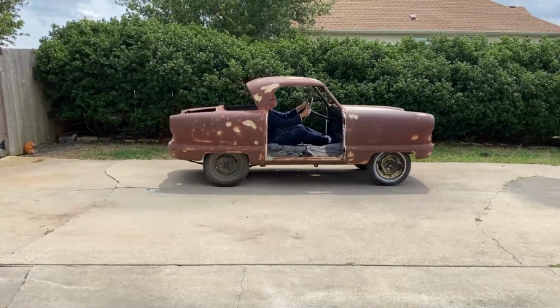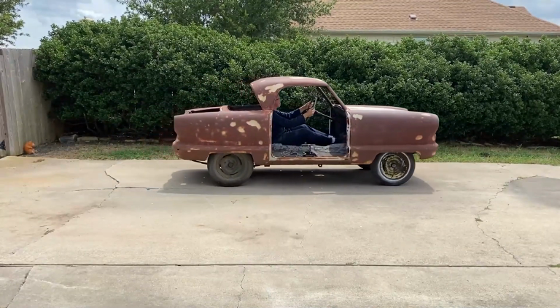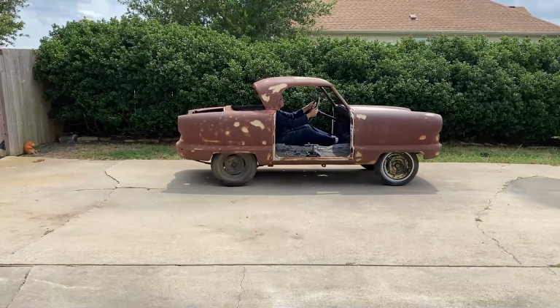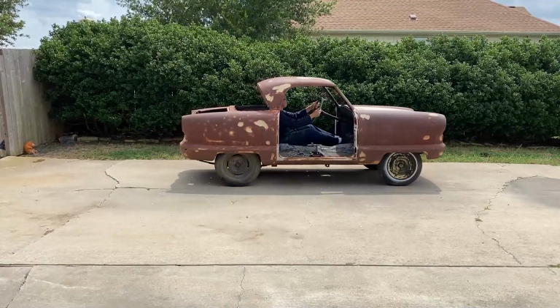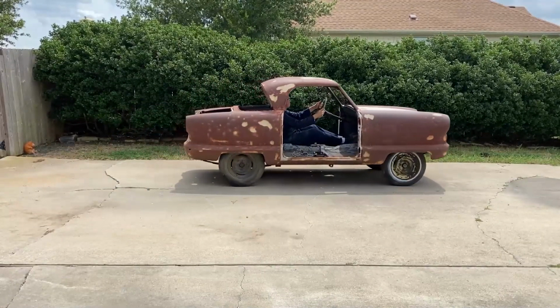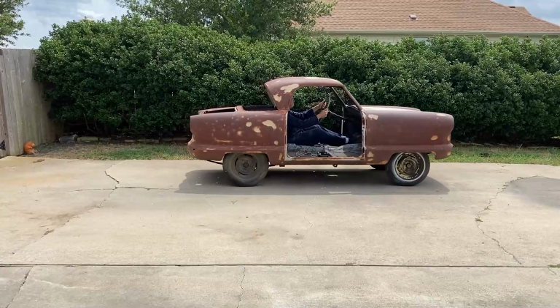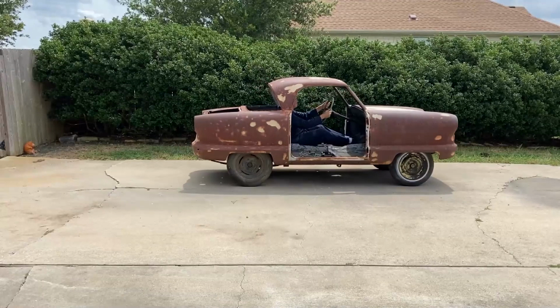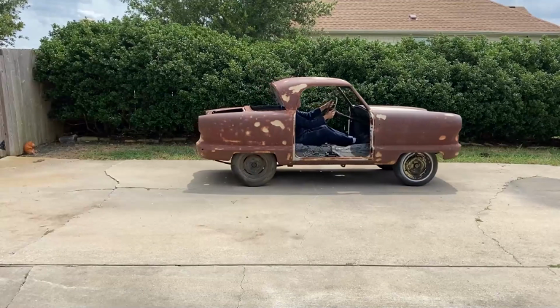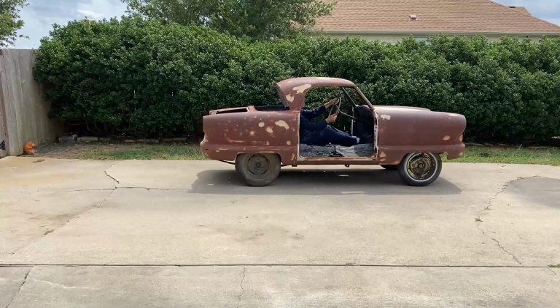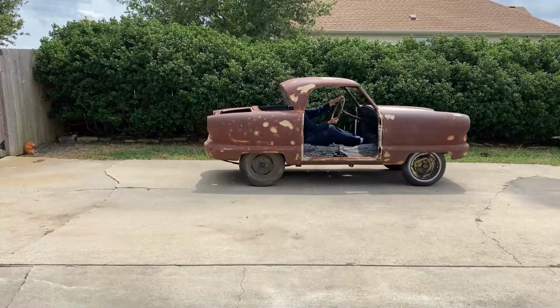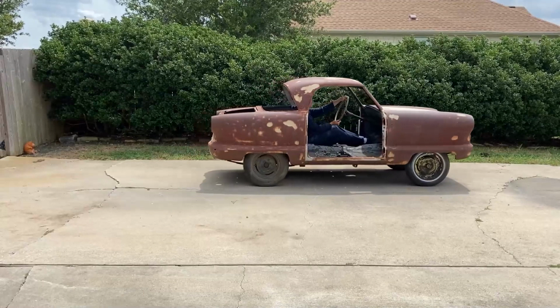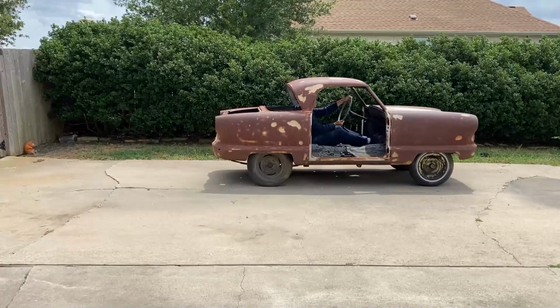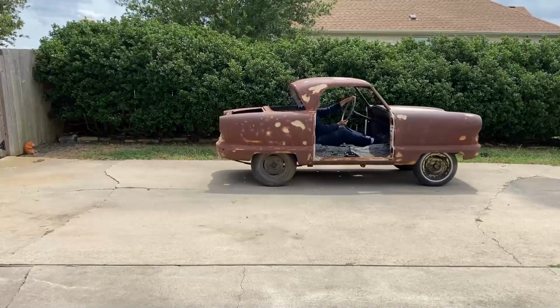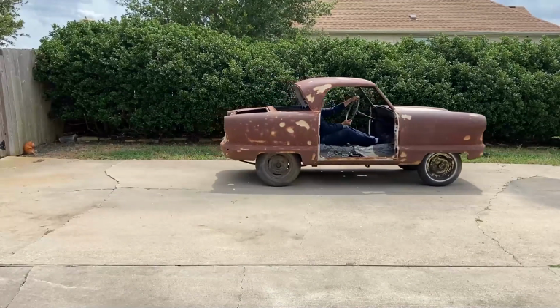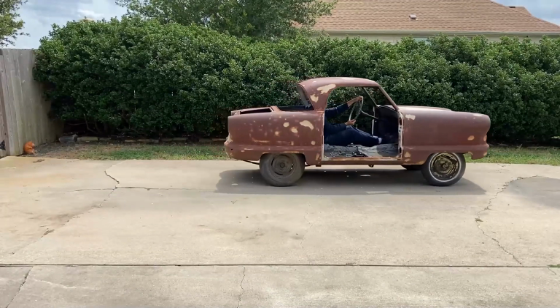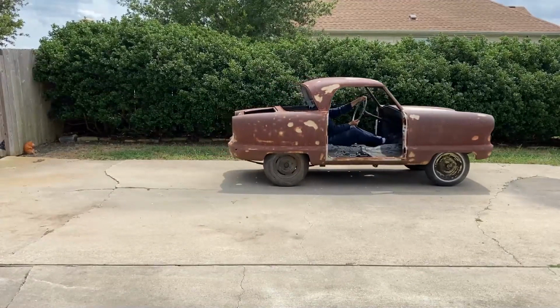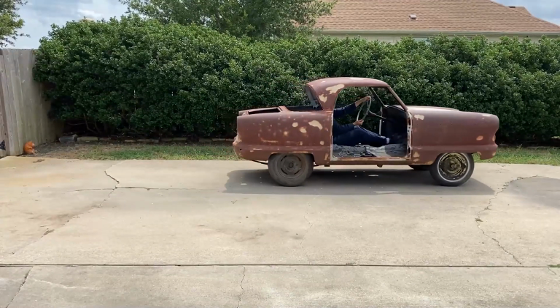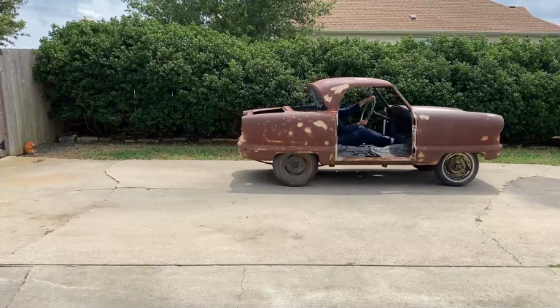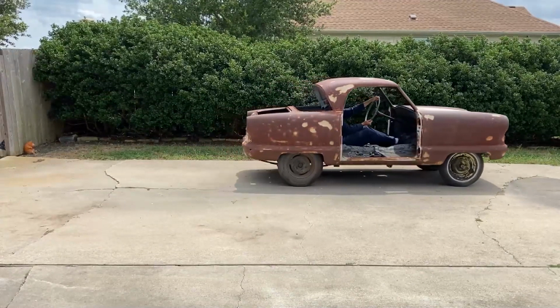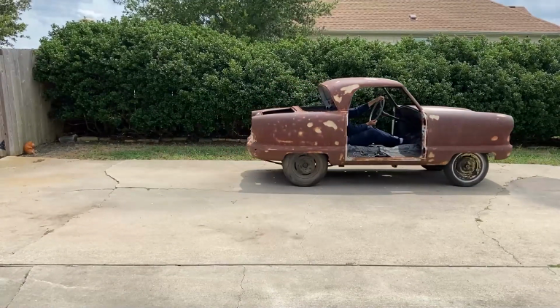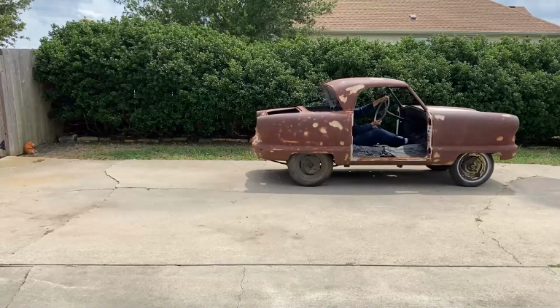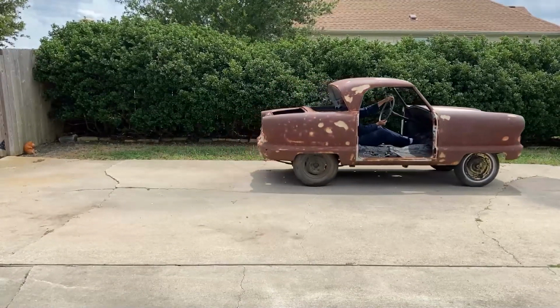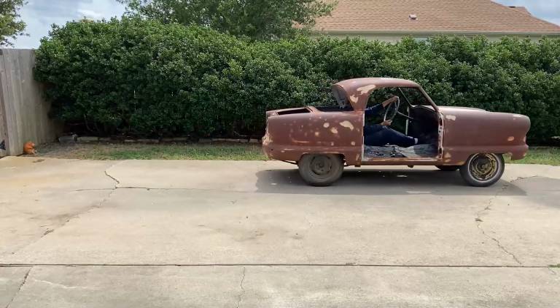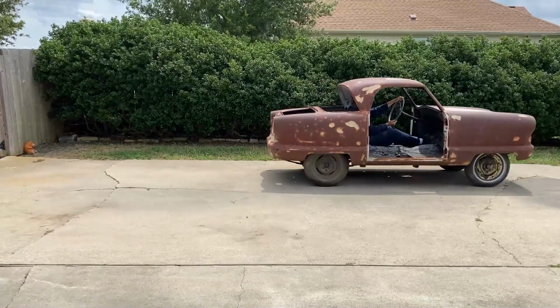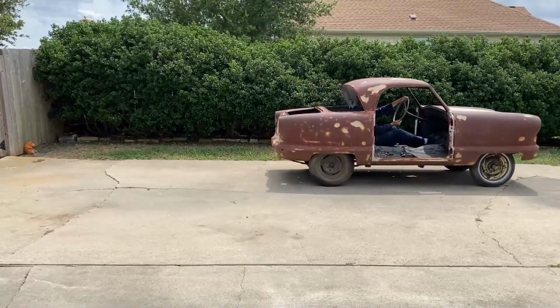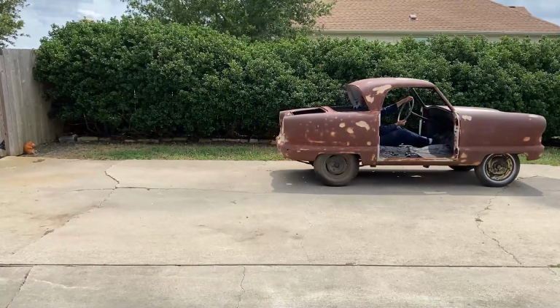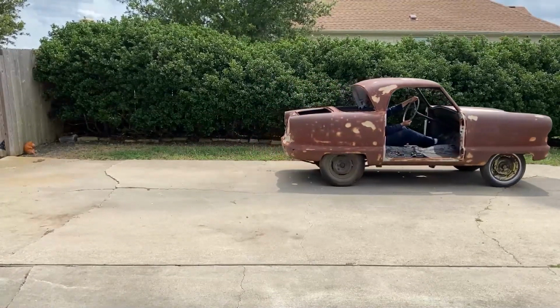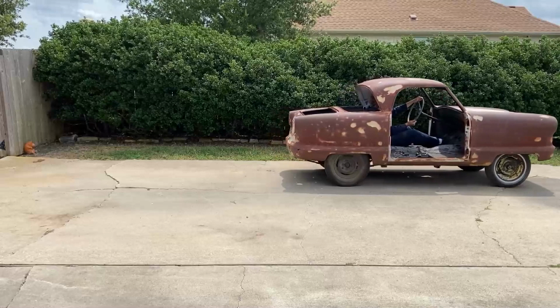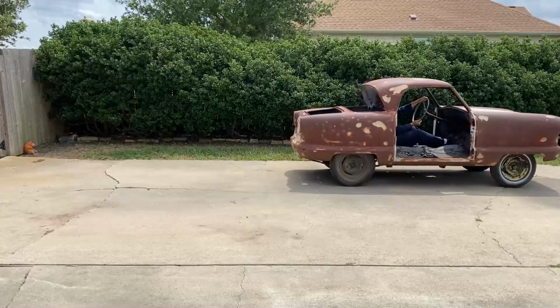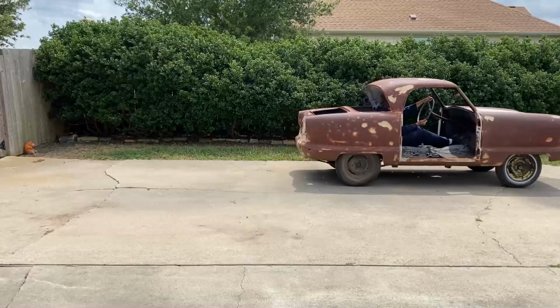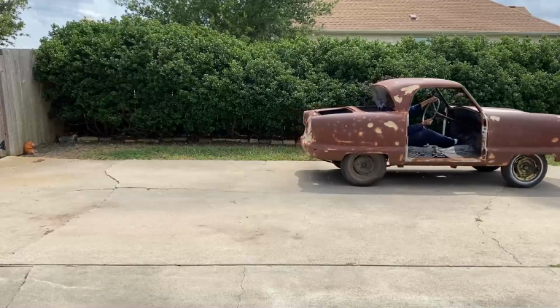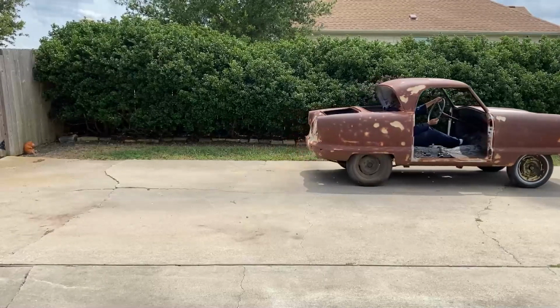It's creeping, but it is moving under its own power. Perhaps it's not quite ready for the drag strip, but there are plenty of things to improve upon.